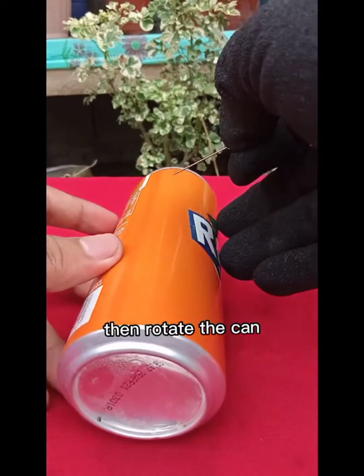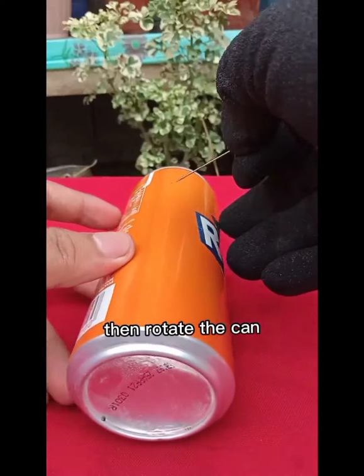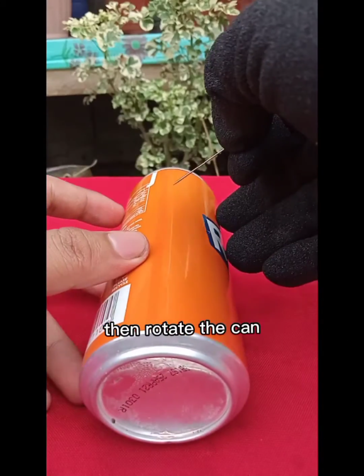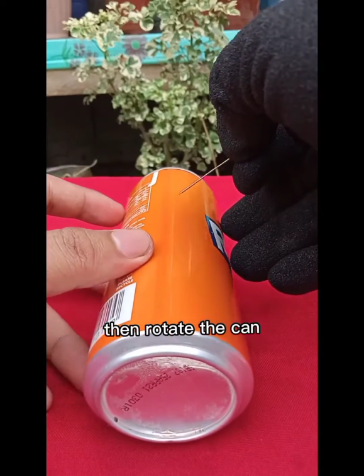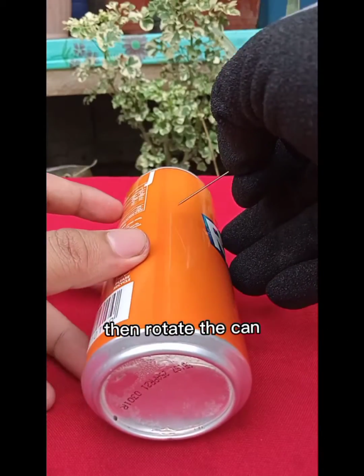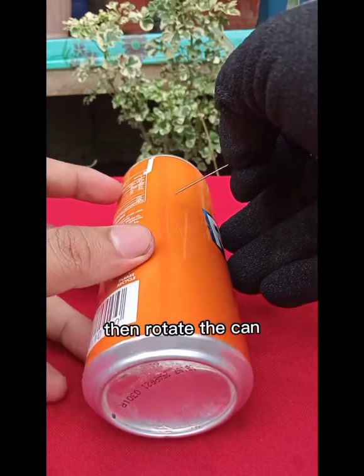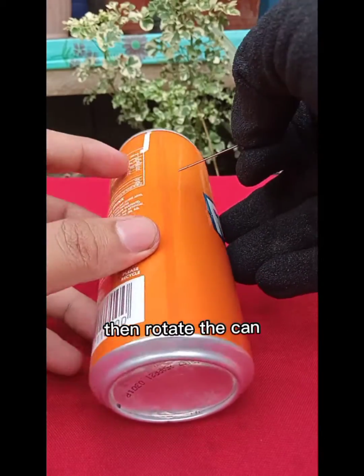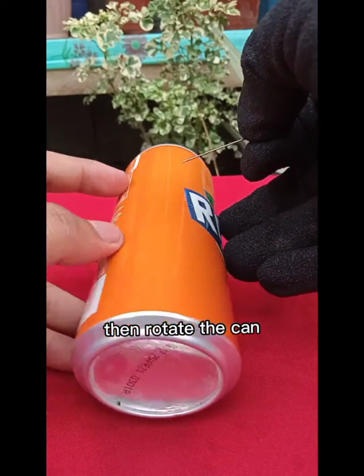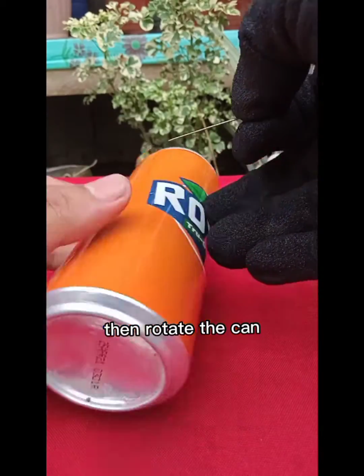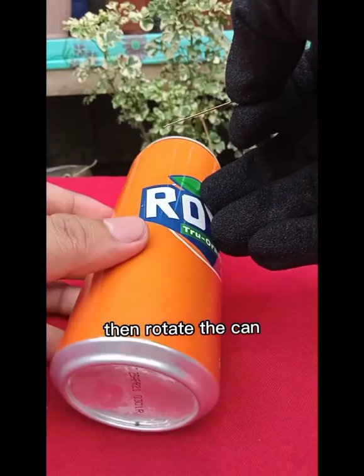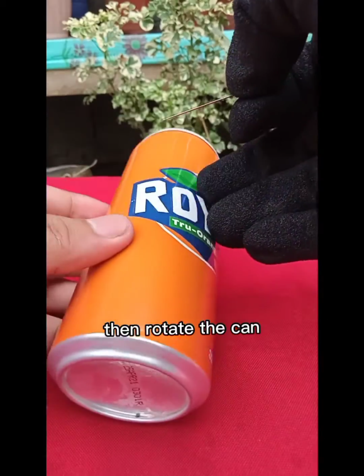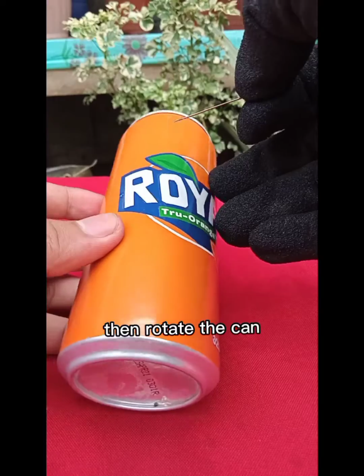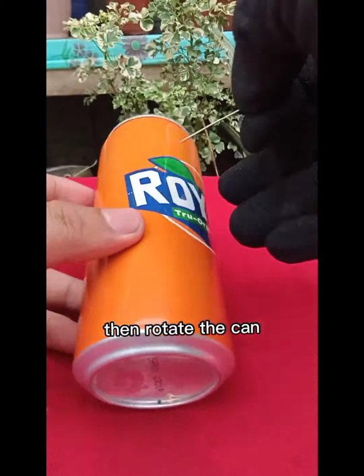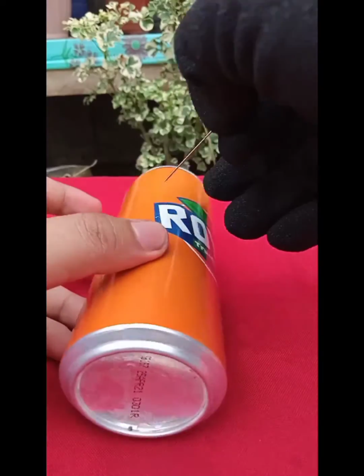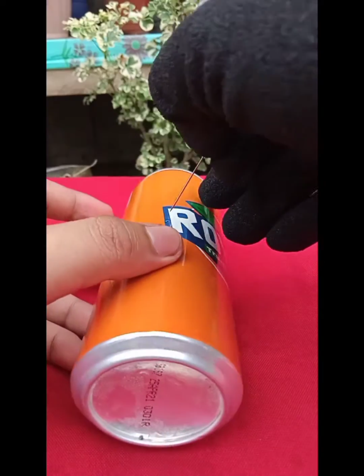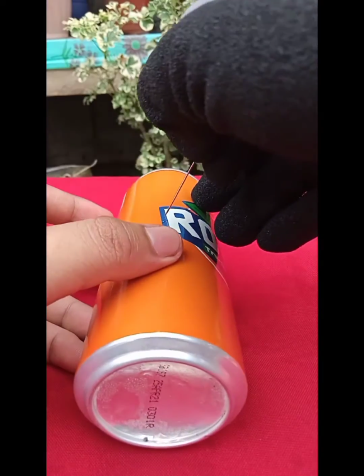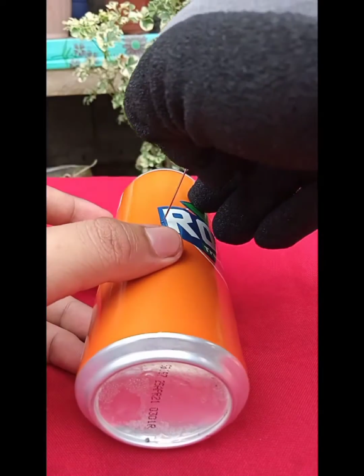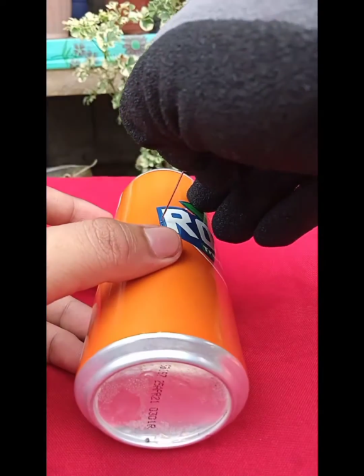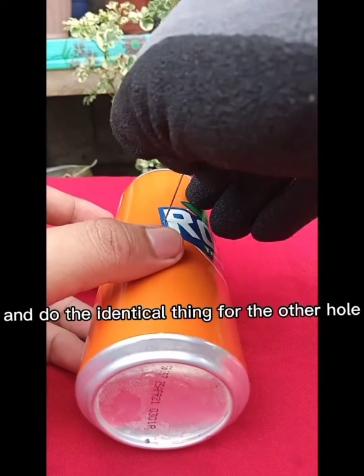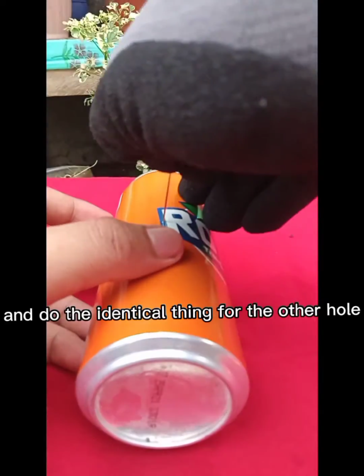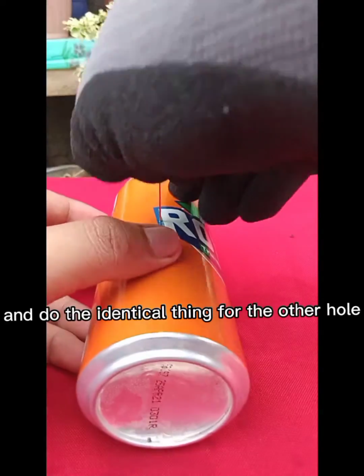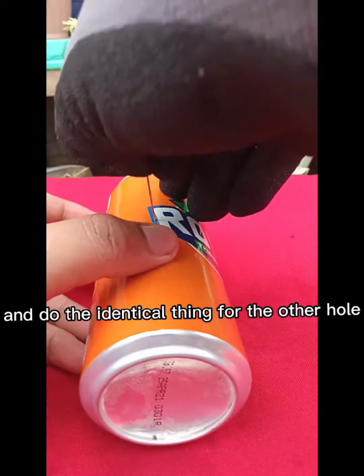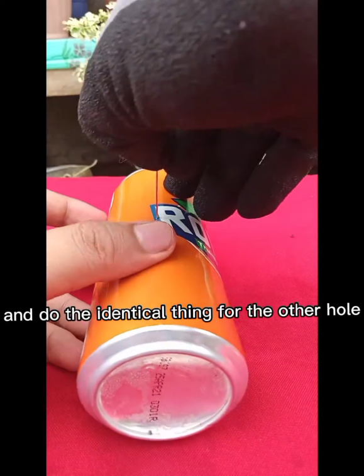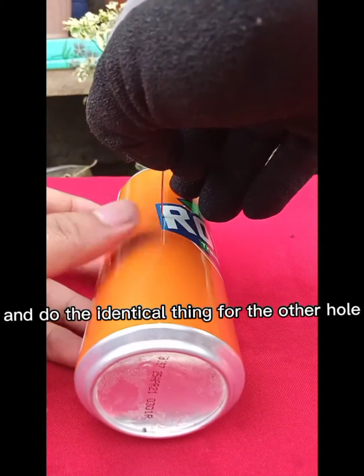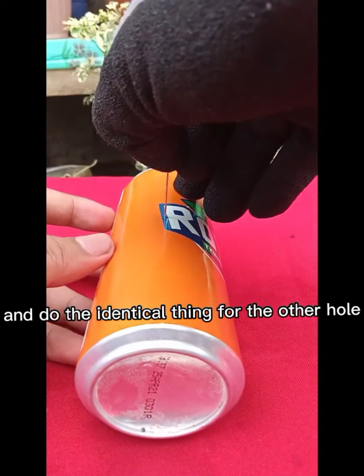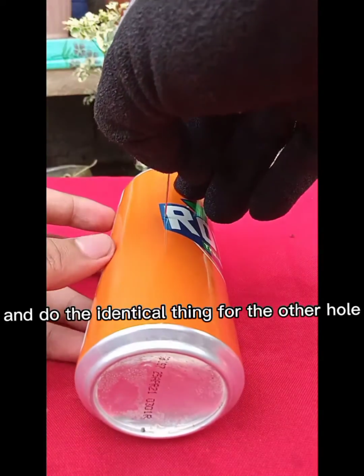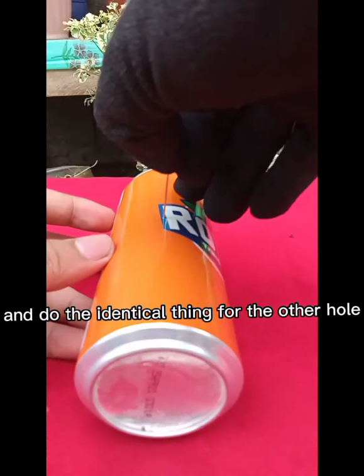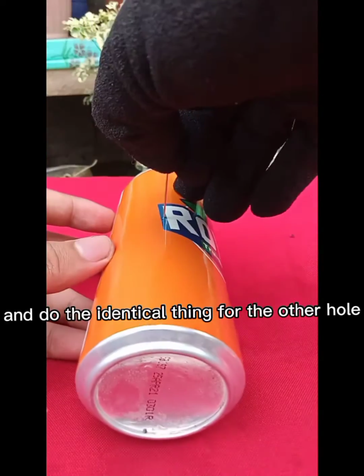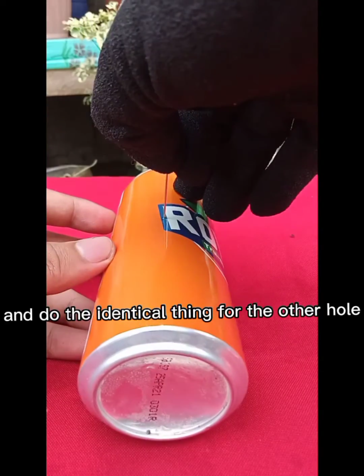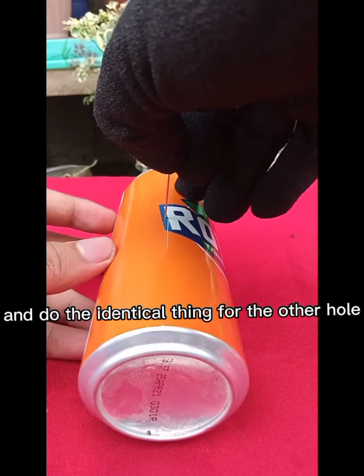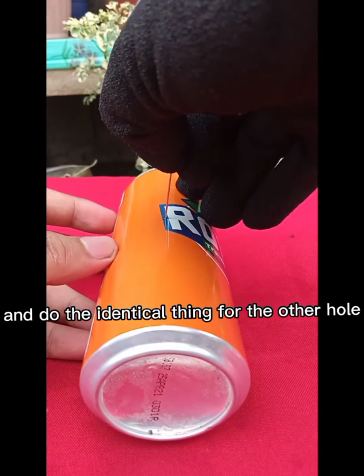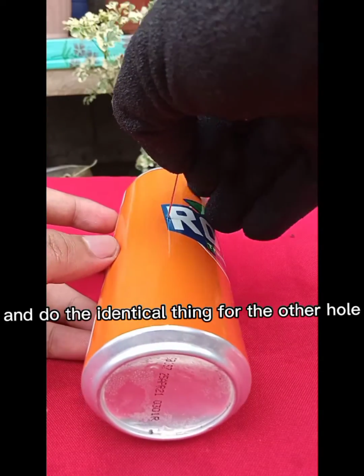Then rotate the can and do the identical thing for the other hole.